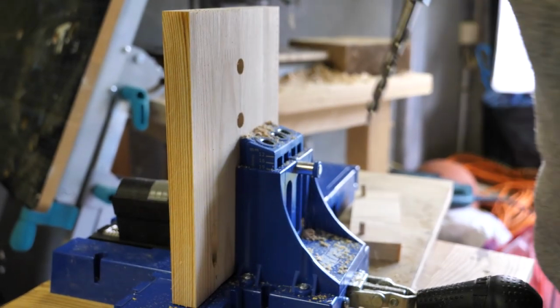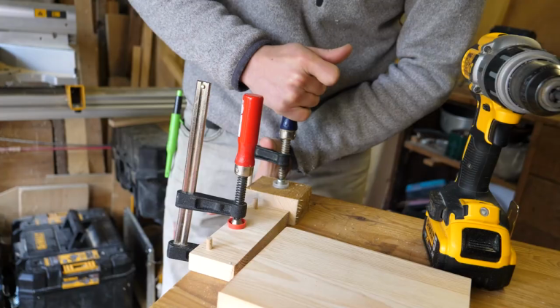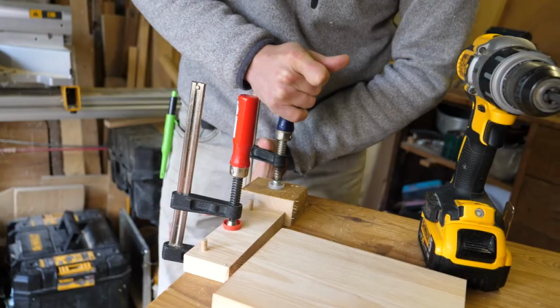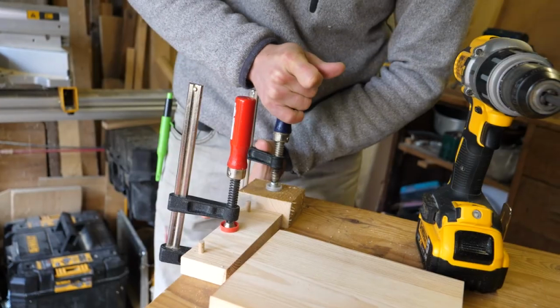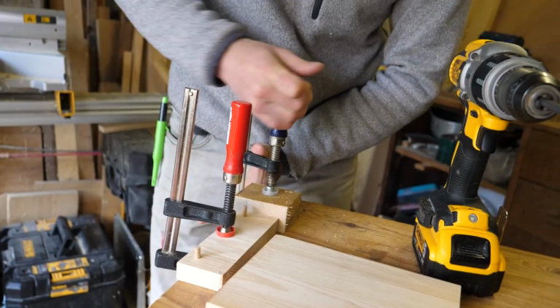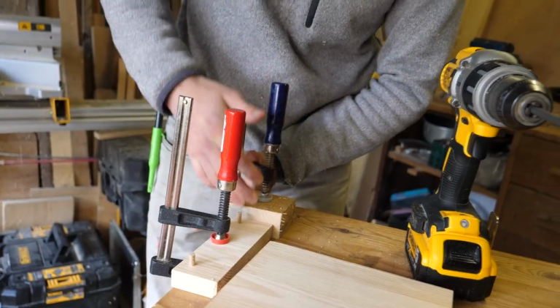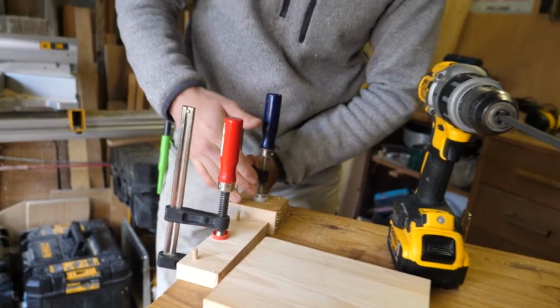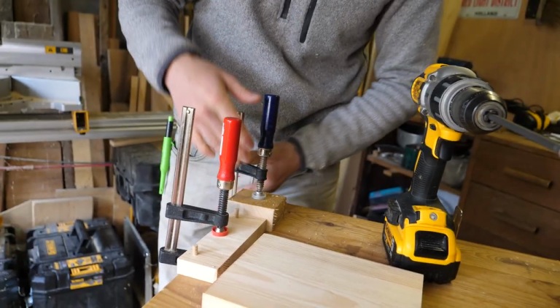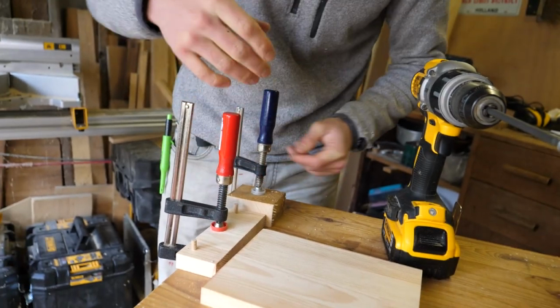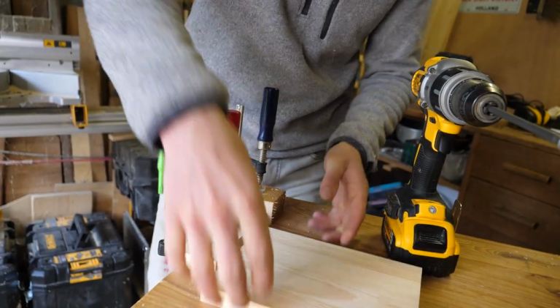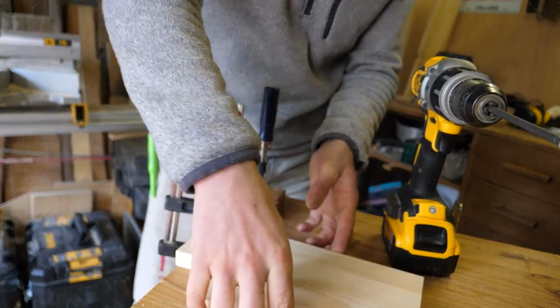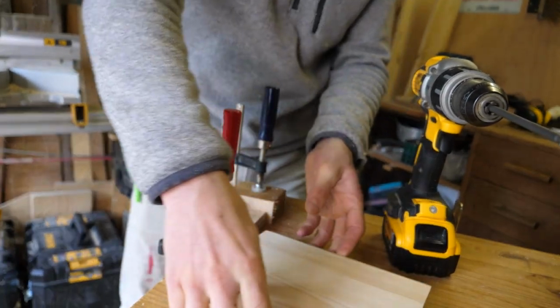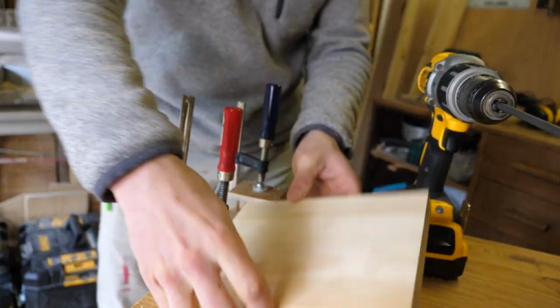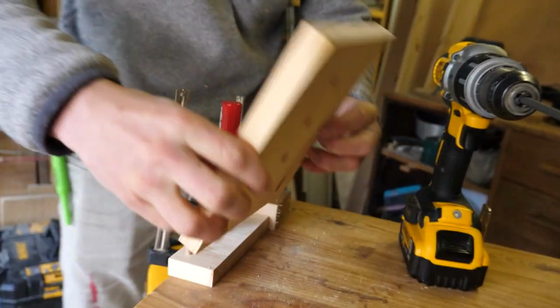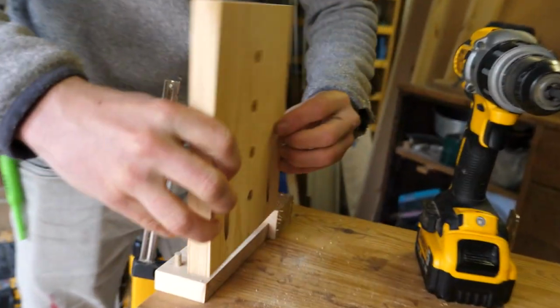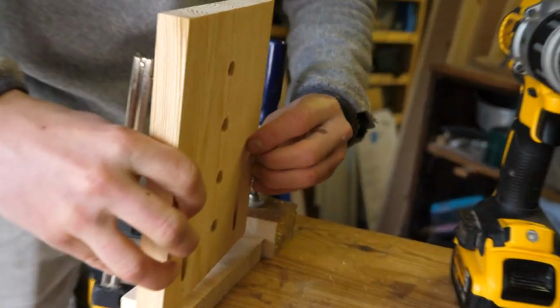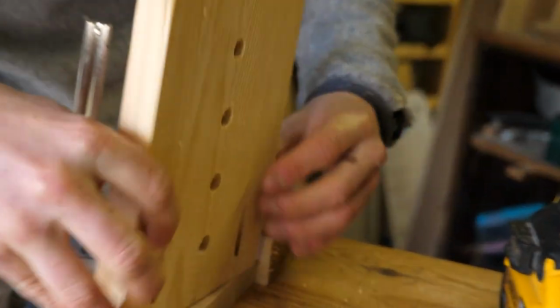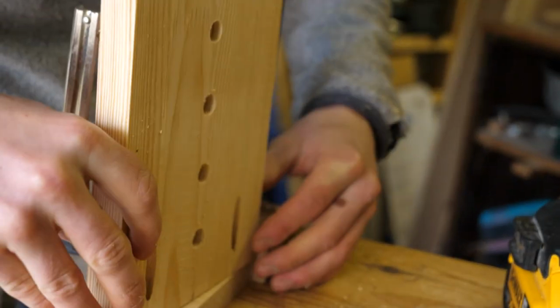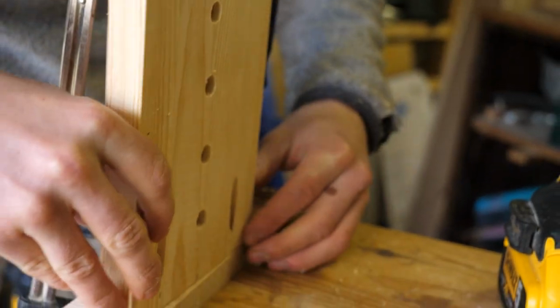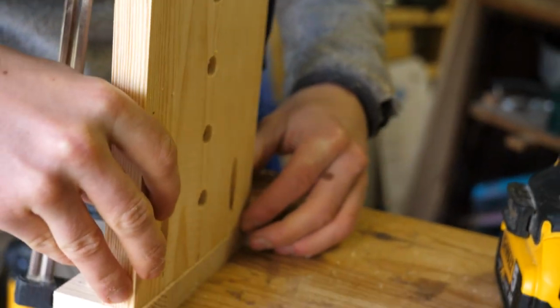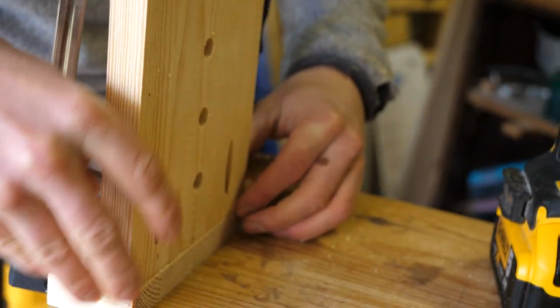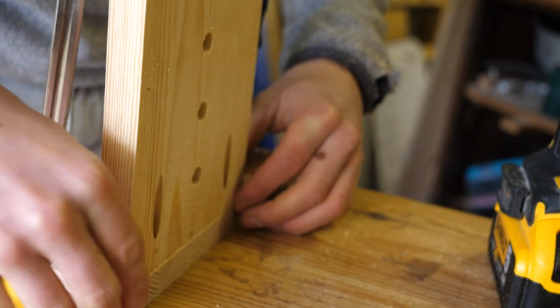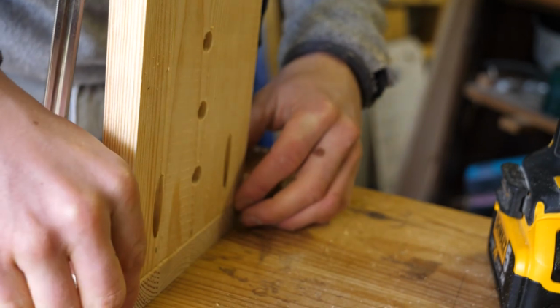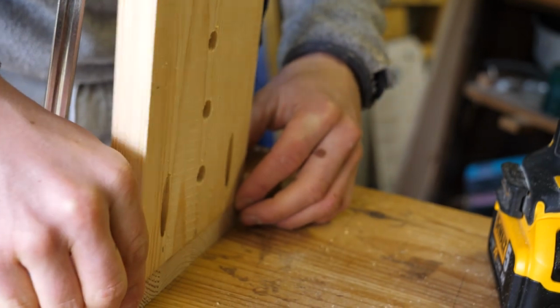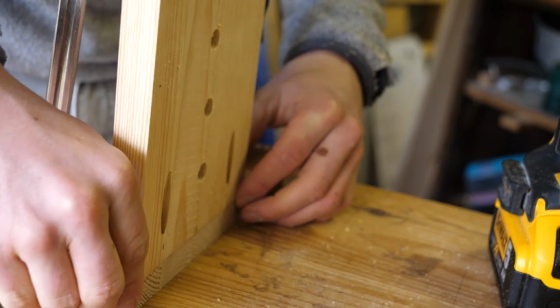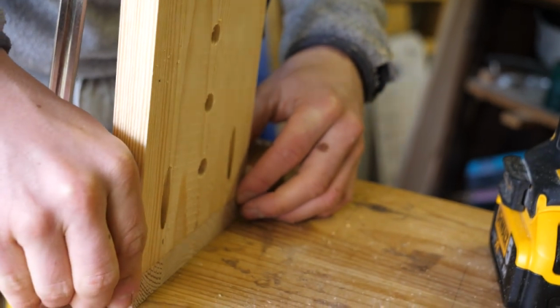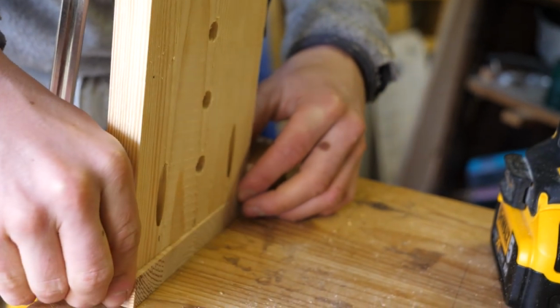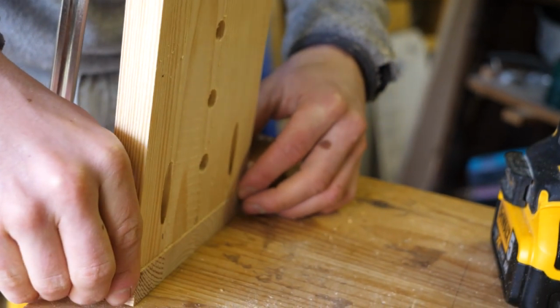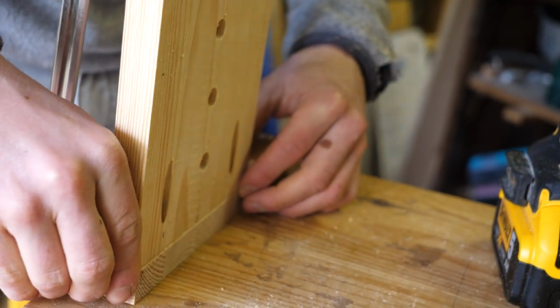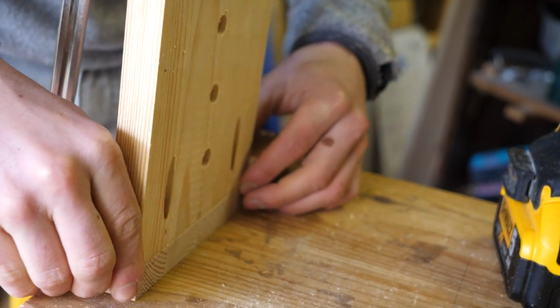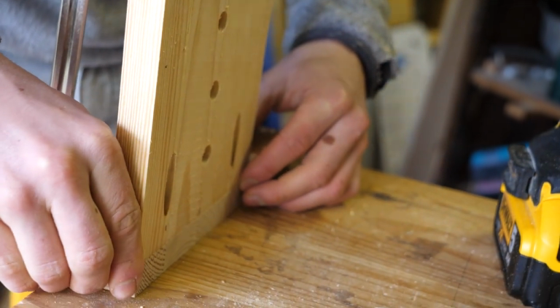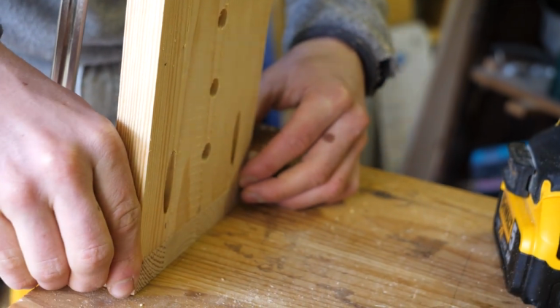Je fixe cette cale provisoirement pour que la planche vienne en butée et qu'elle ne bouge pas lorsque je viendrai la visser.